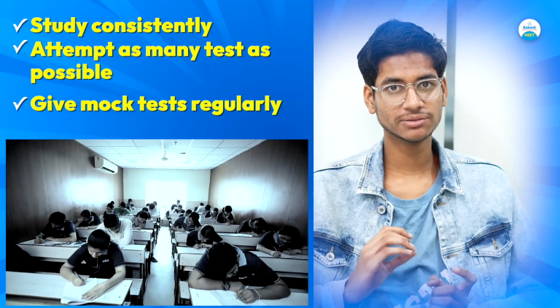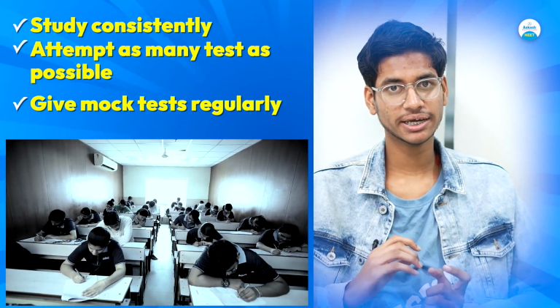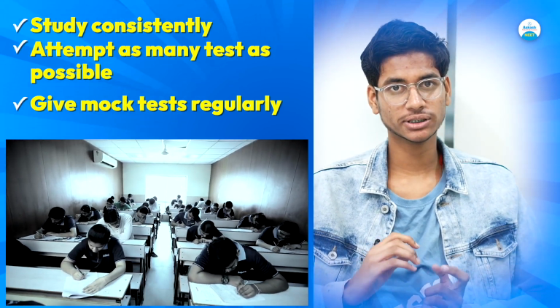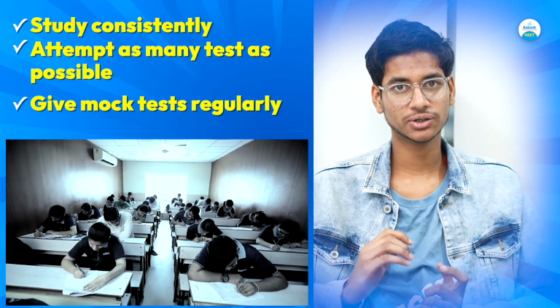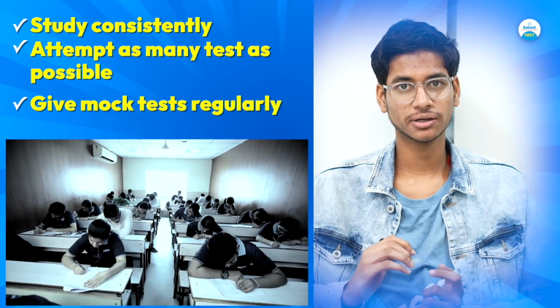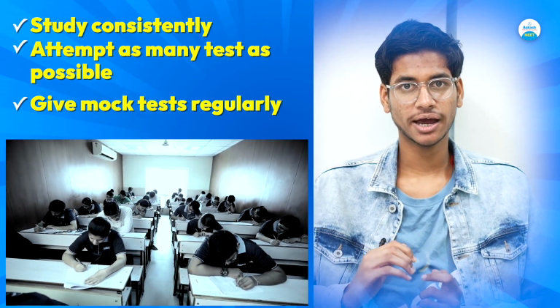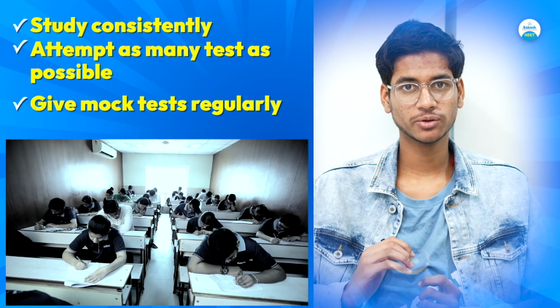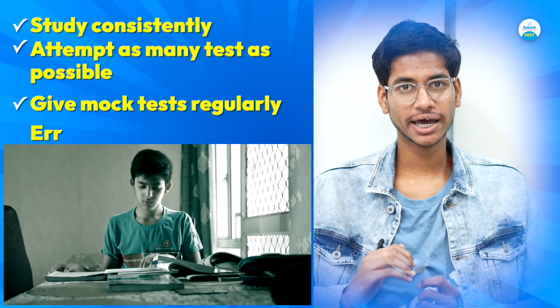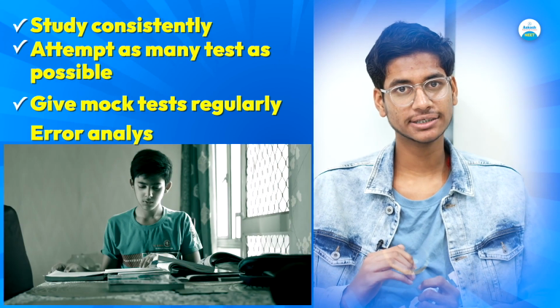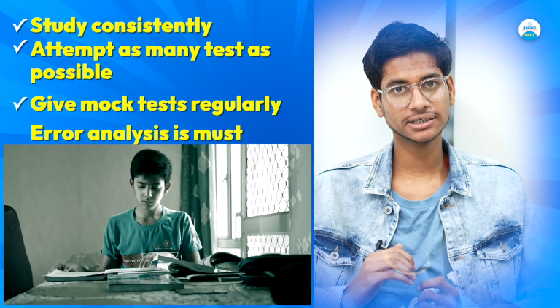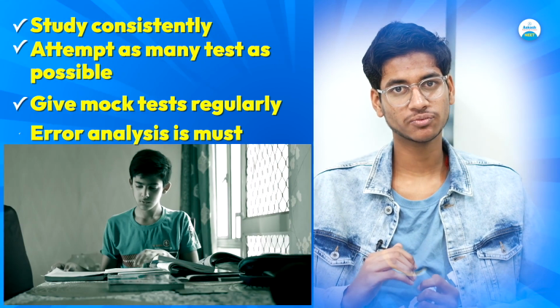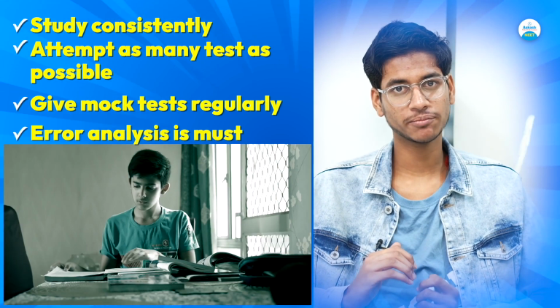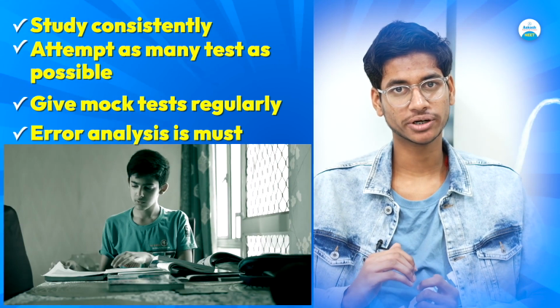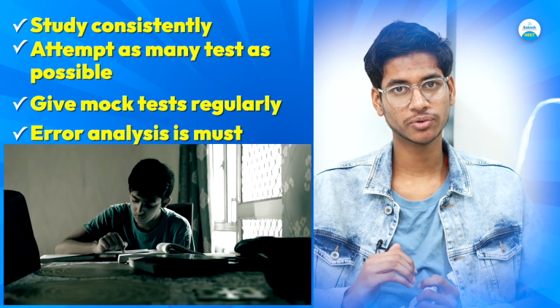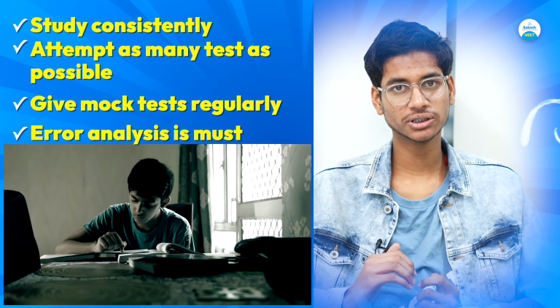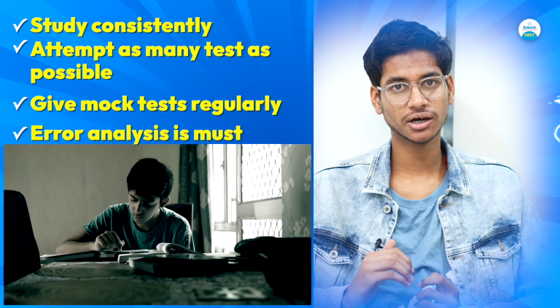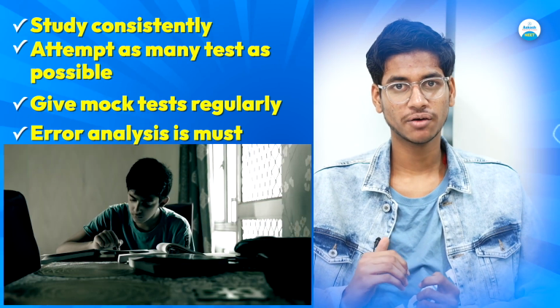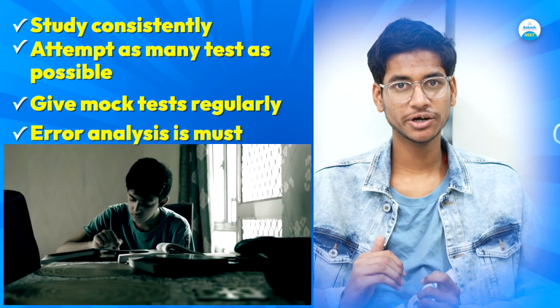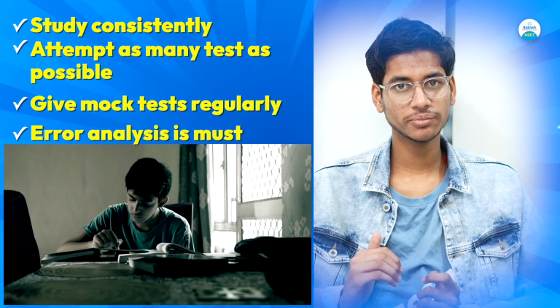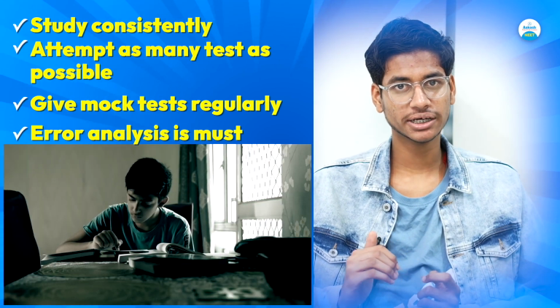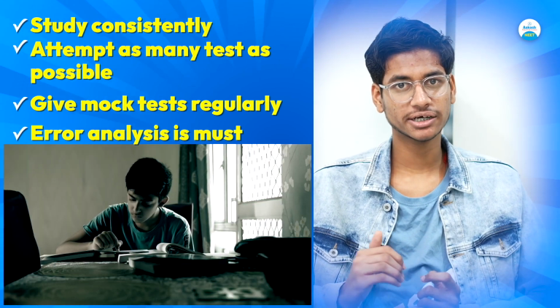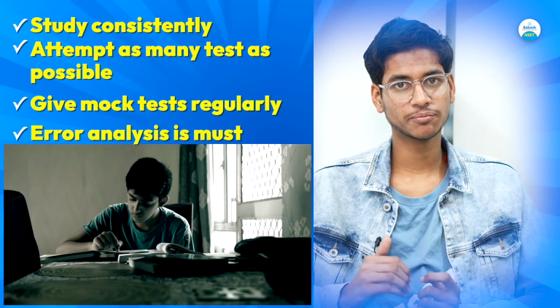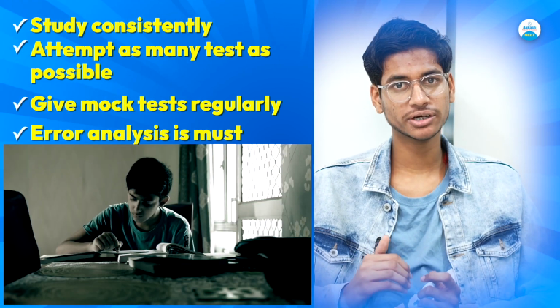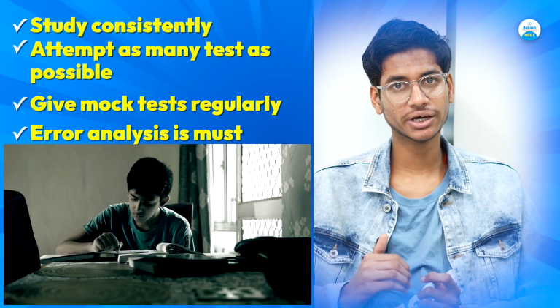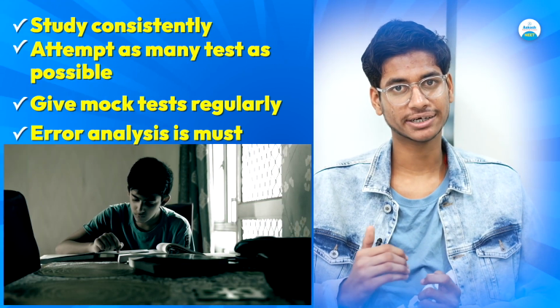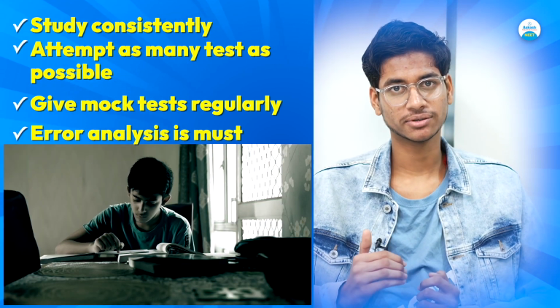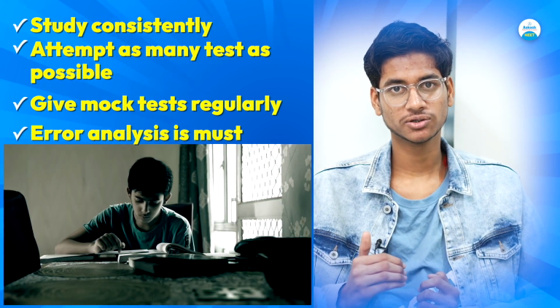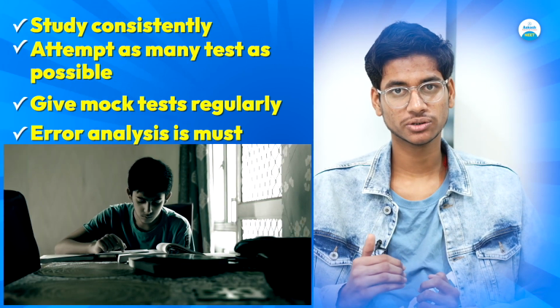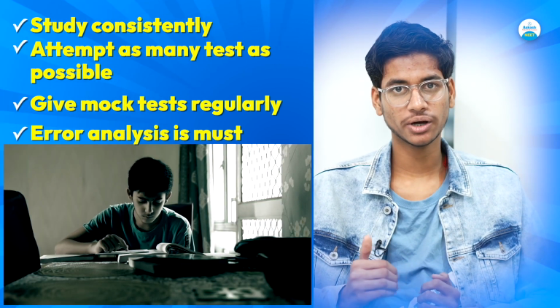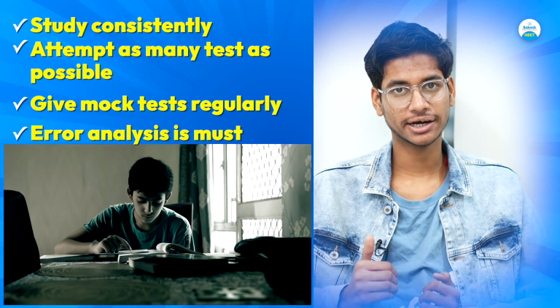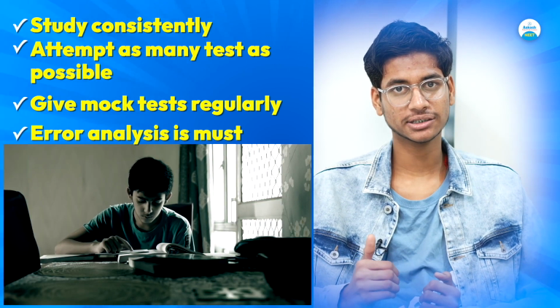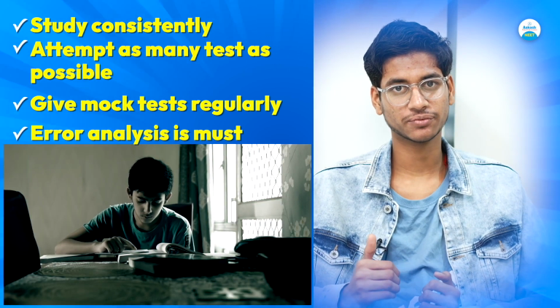The mock test you give is the practice of the NCERT, so give as many mocks as you can. Doing analysis is very important — when you make a mistake, it's important to be corrected. So do your analysis carefully.